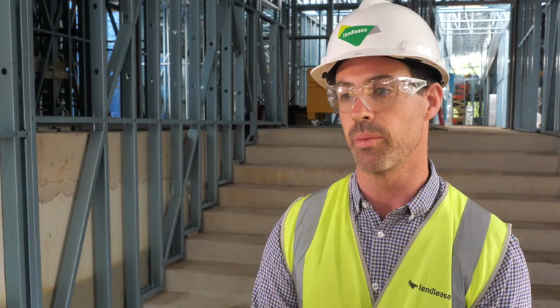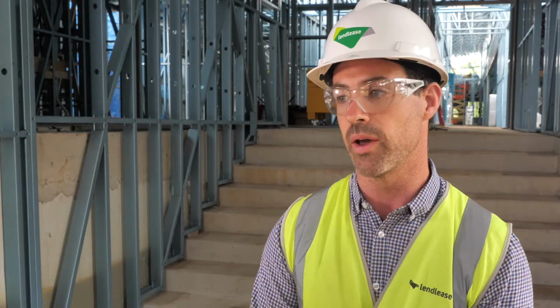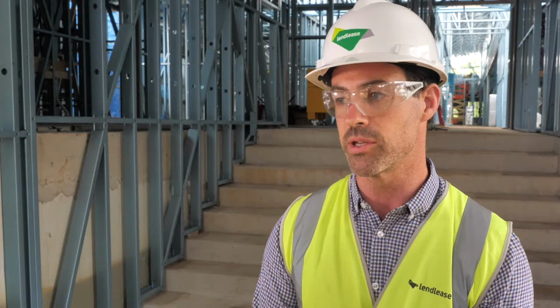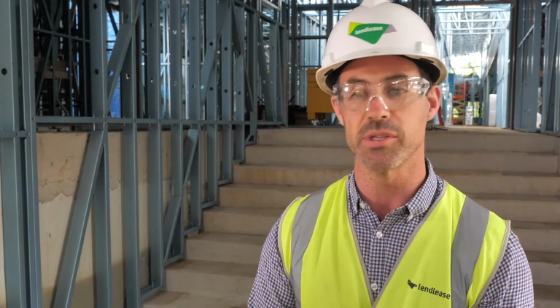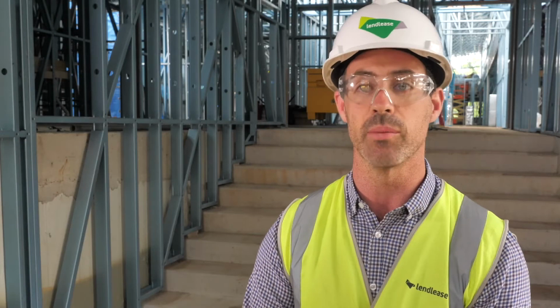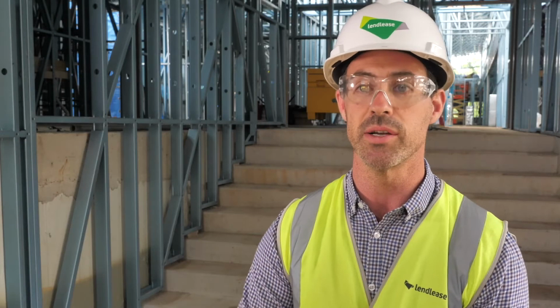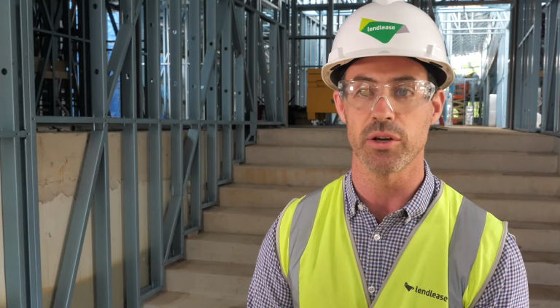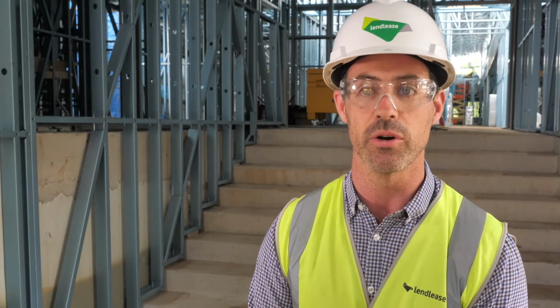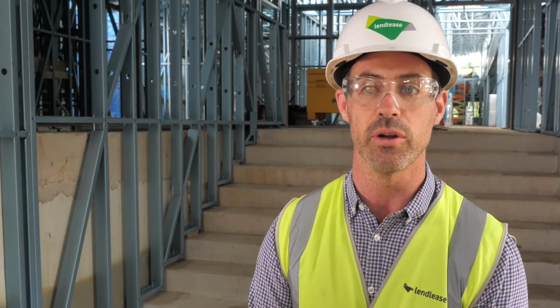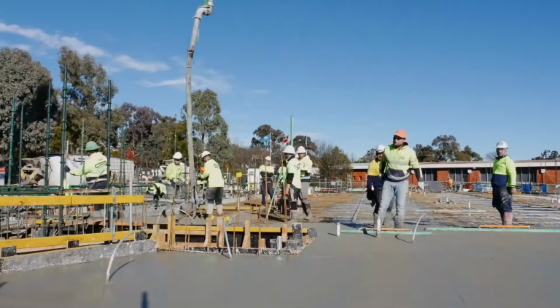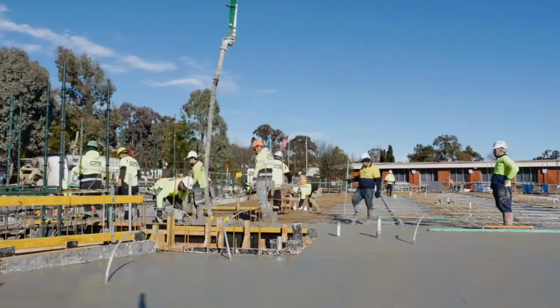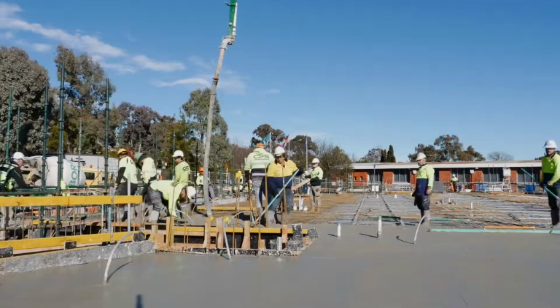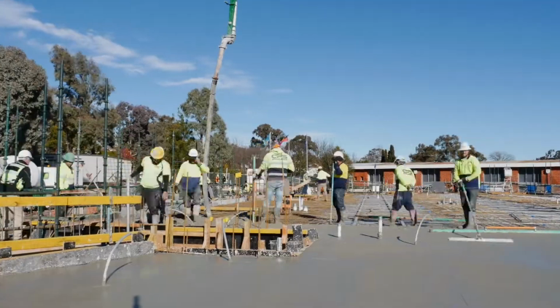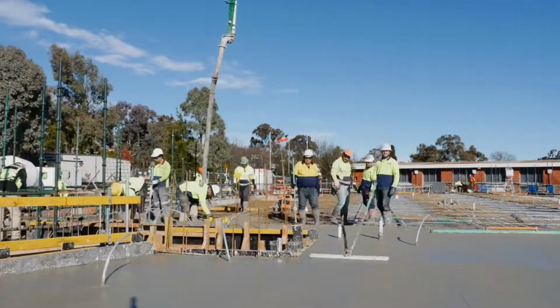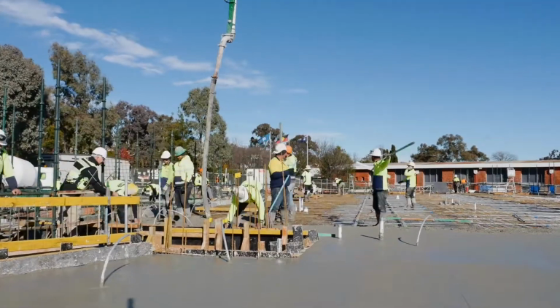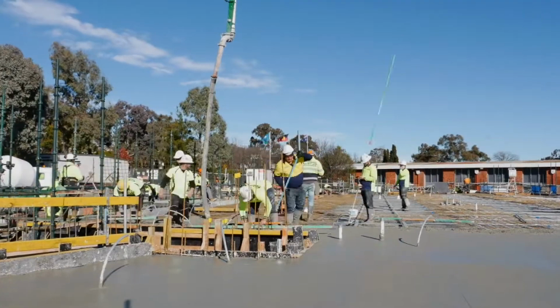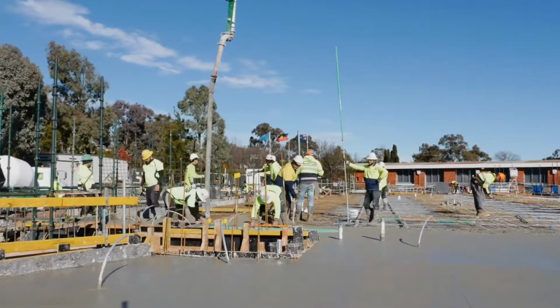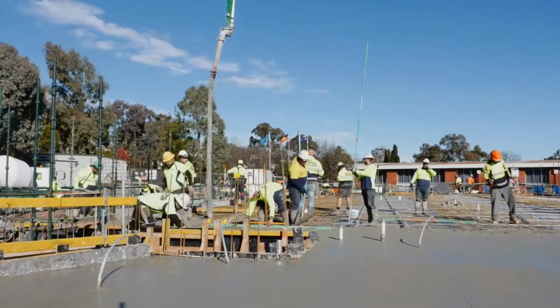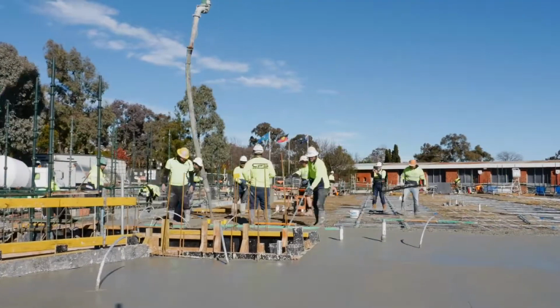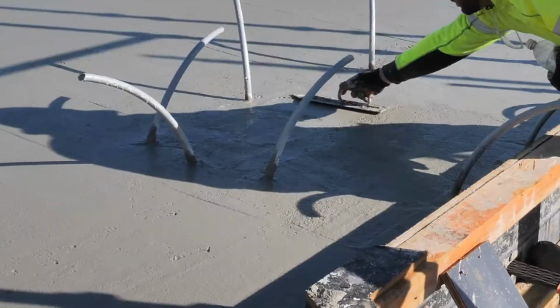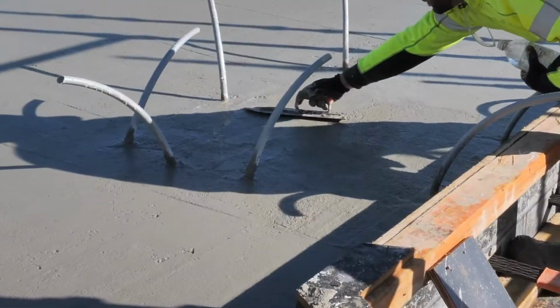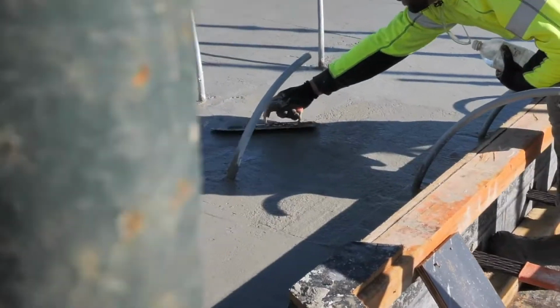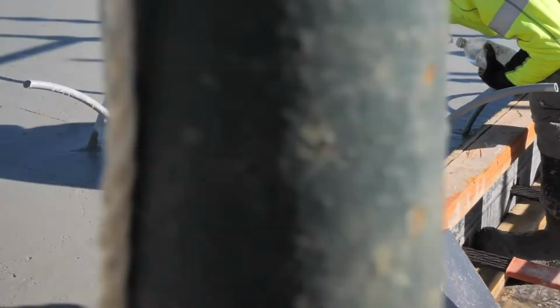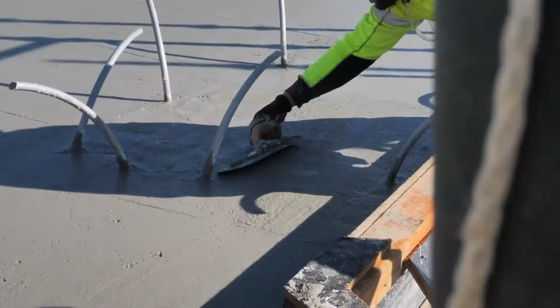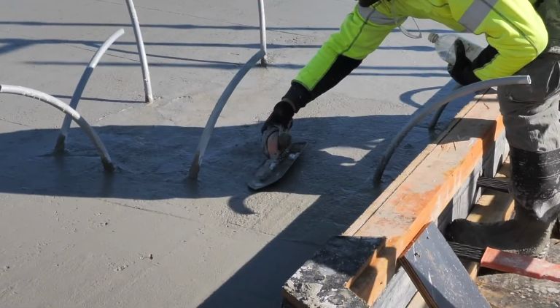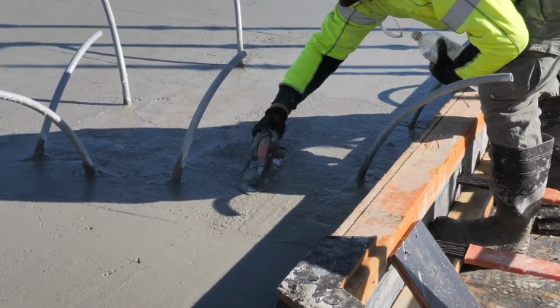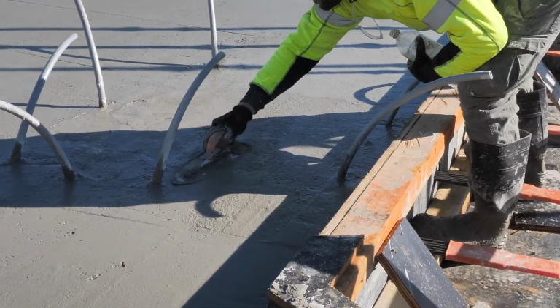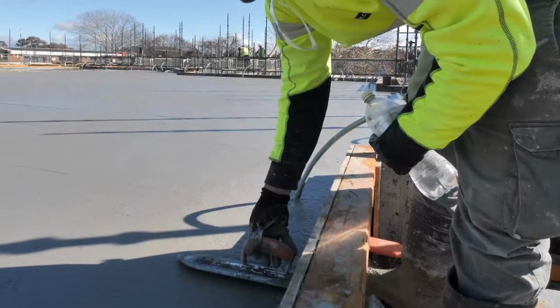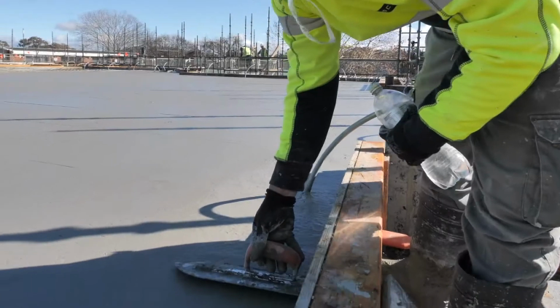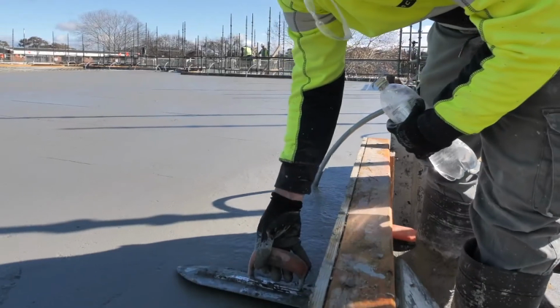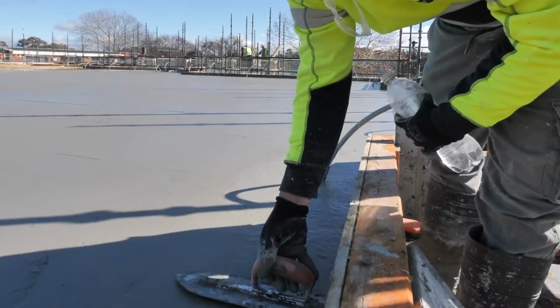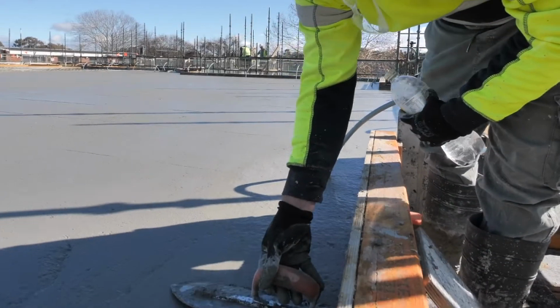Once we started placing the concrete we had no issues — it was highly workable, it finished well, and the cured product looks great.